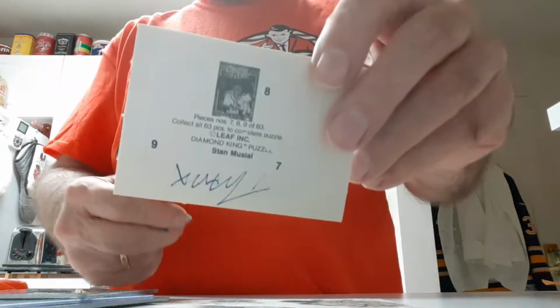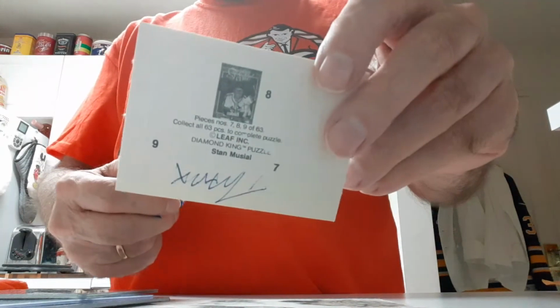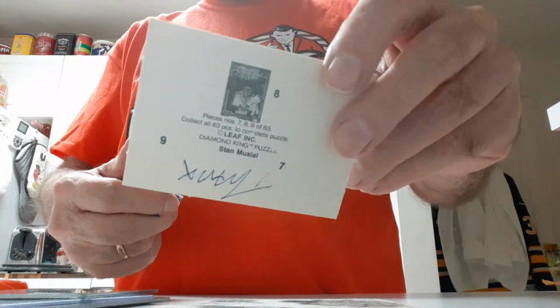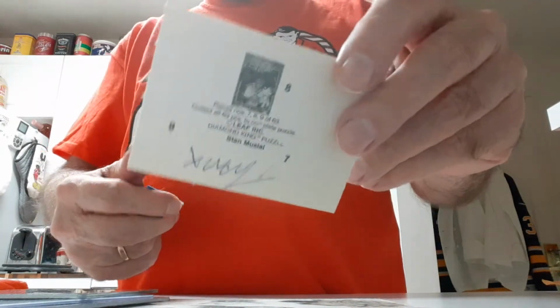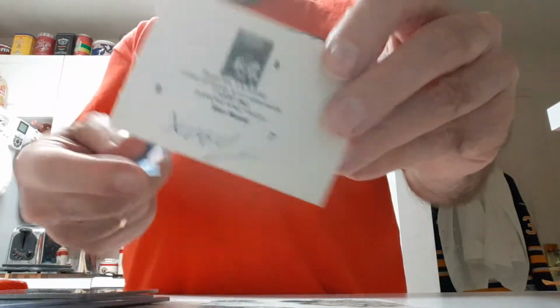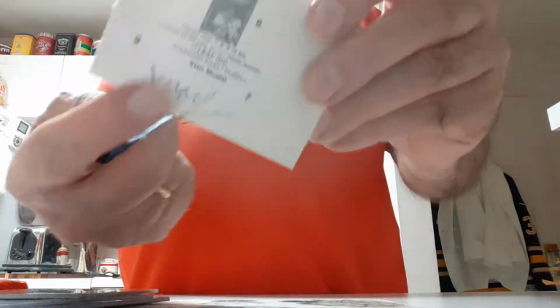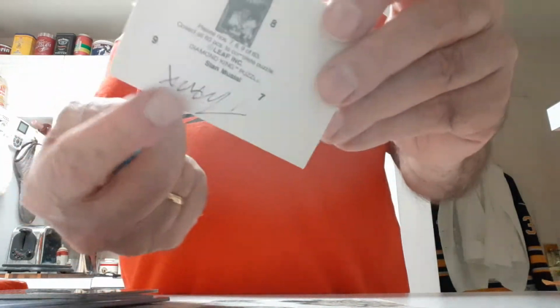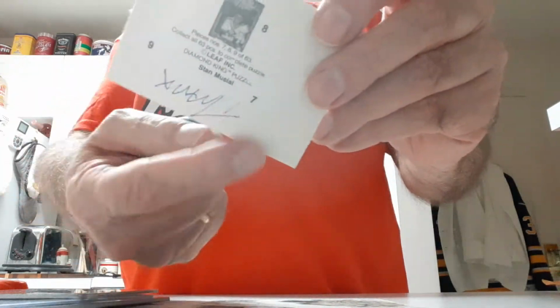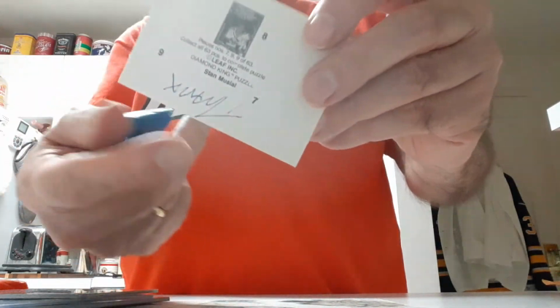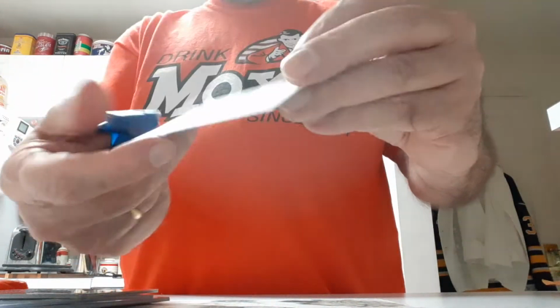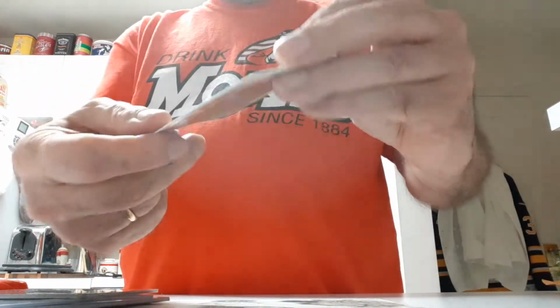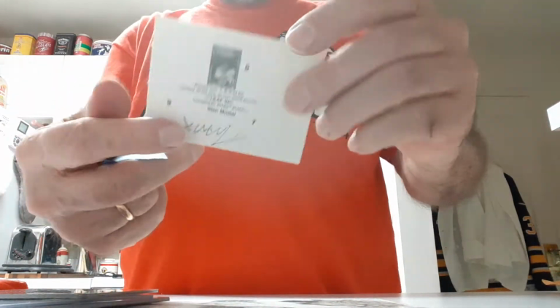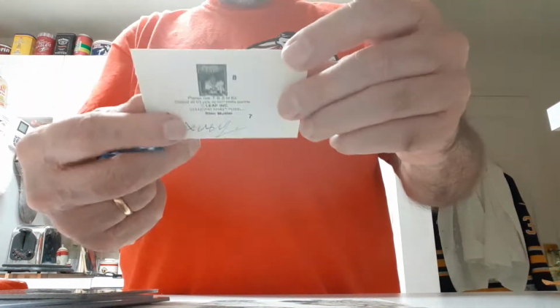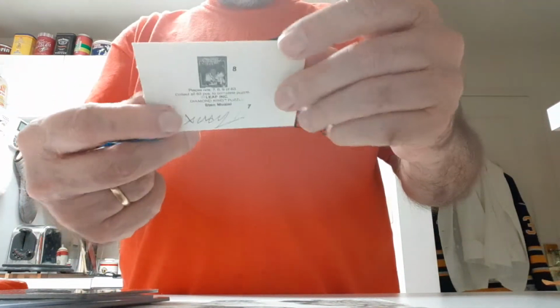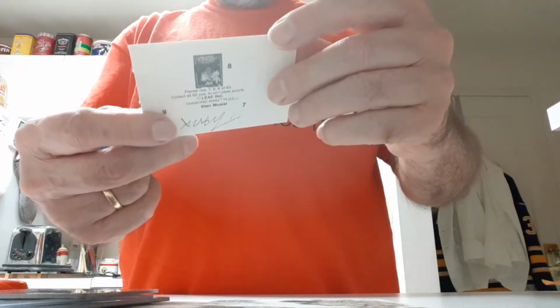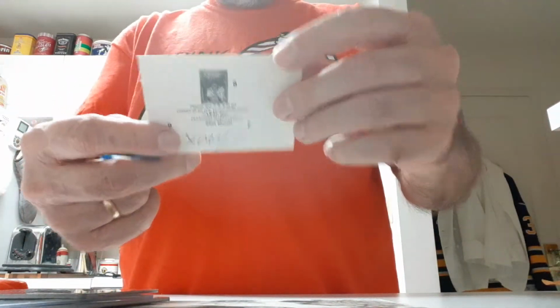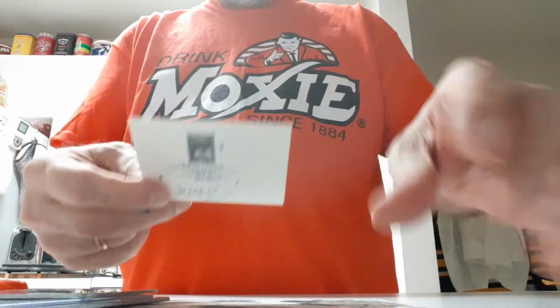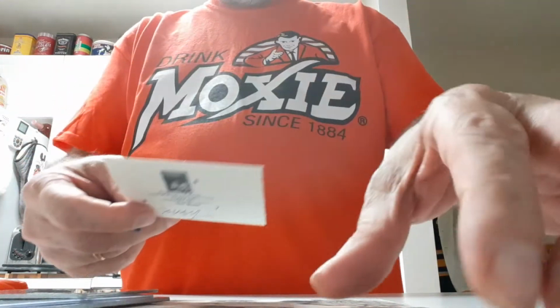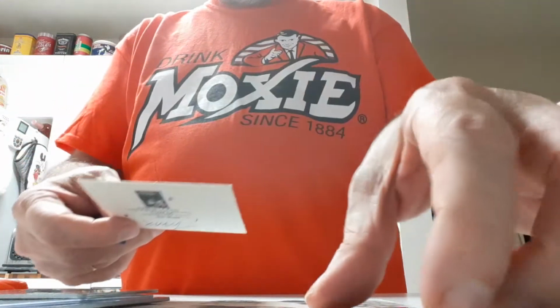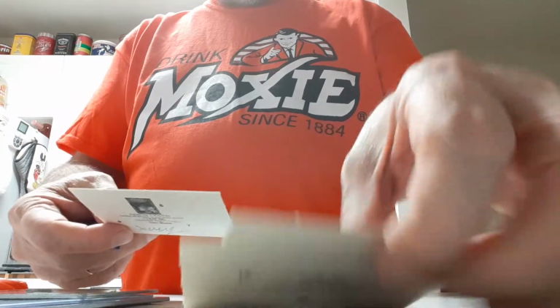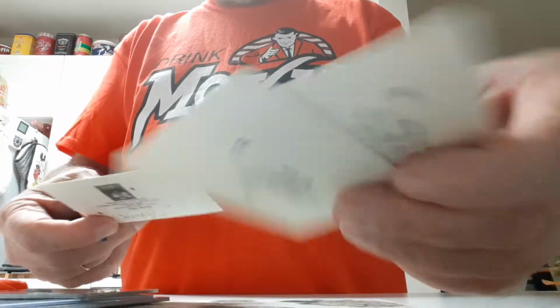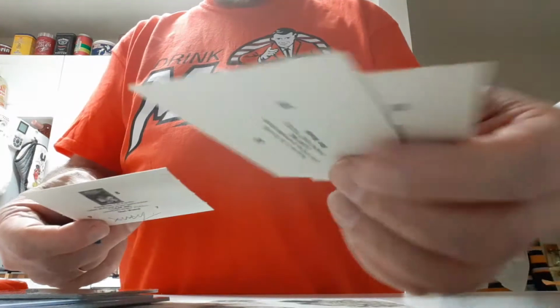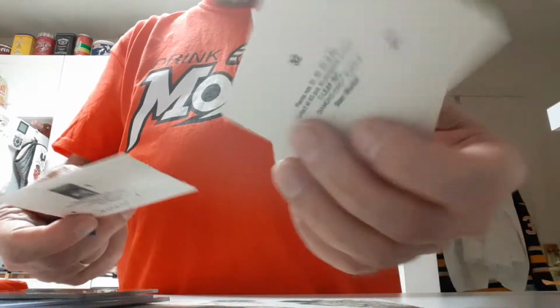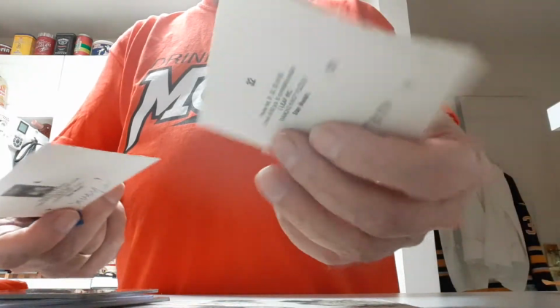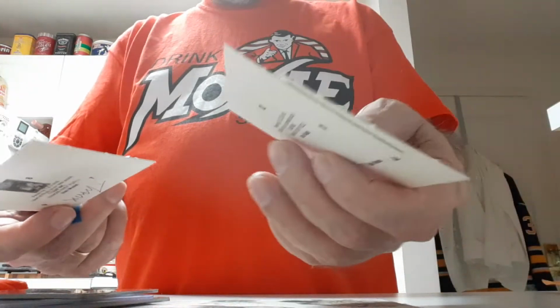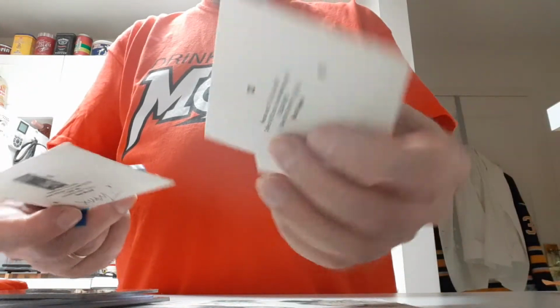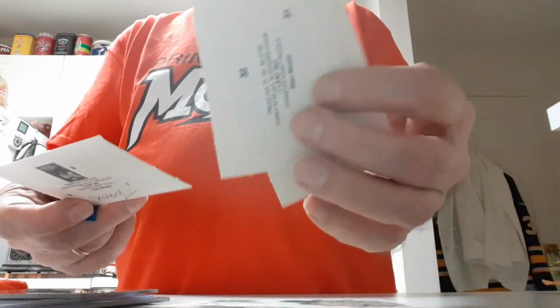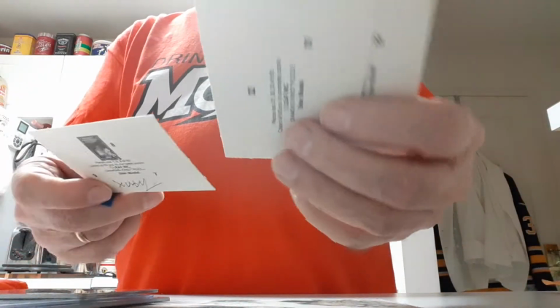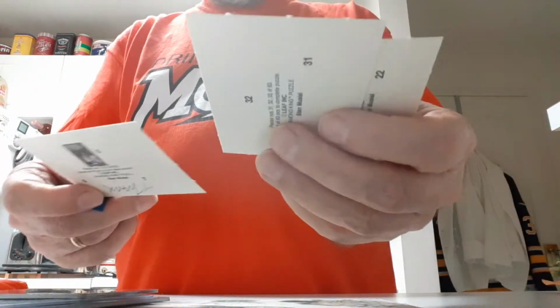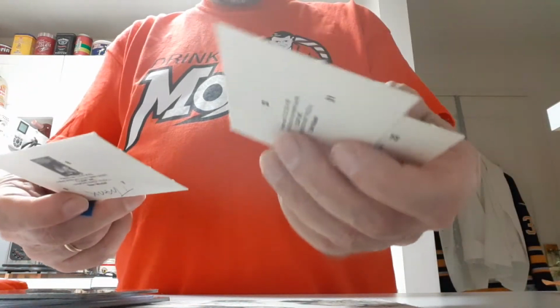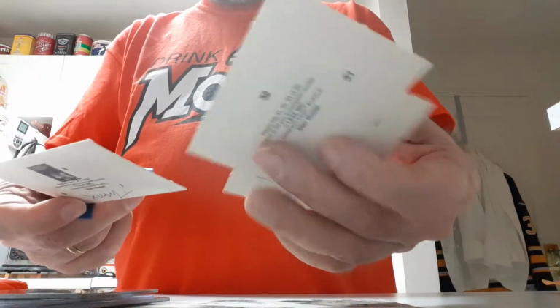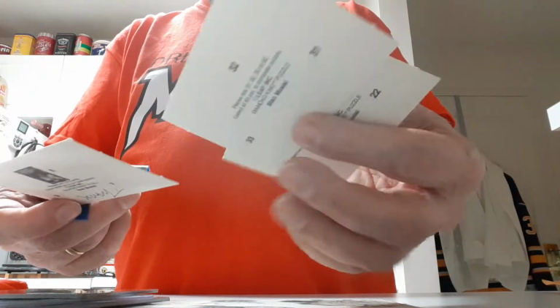The tape pulled a little off and he wrote on it. As you can understand, I probably got hundreds of these.